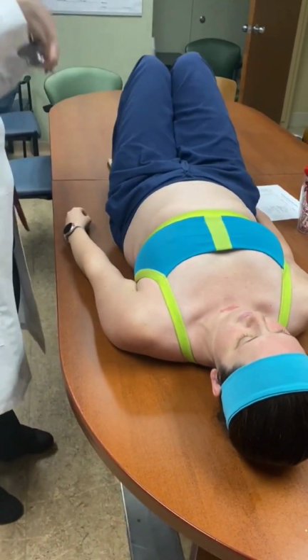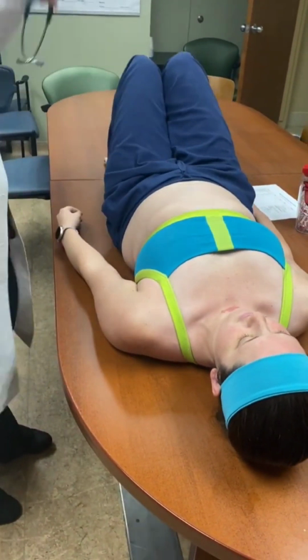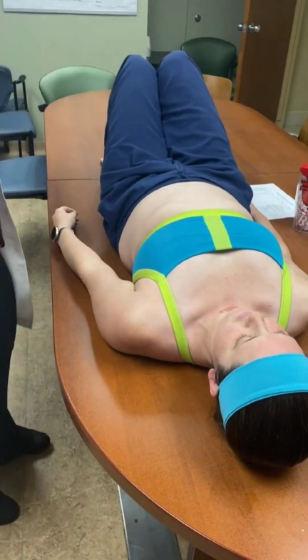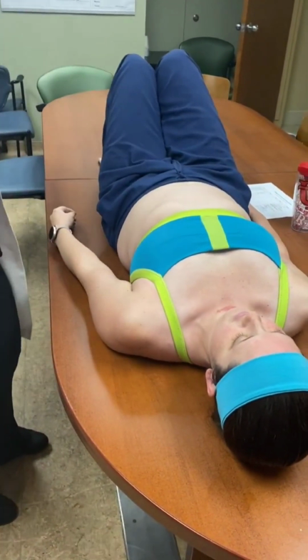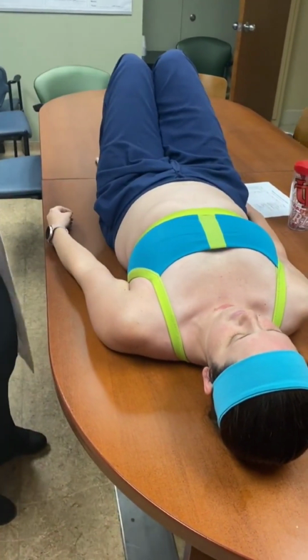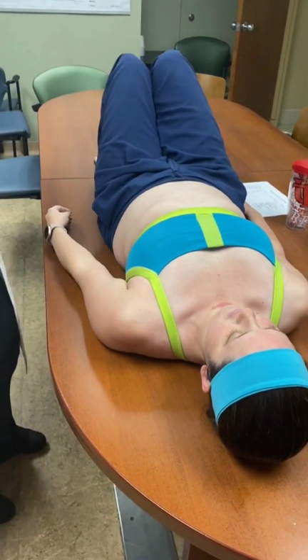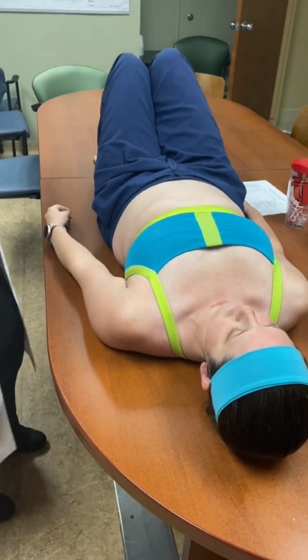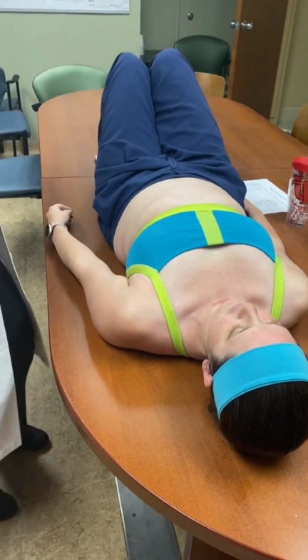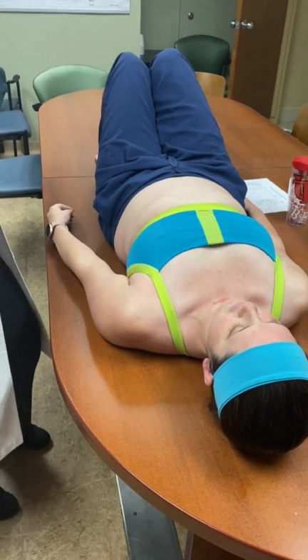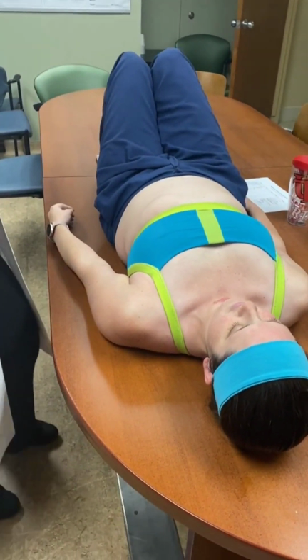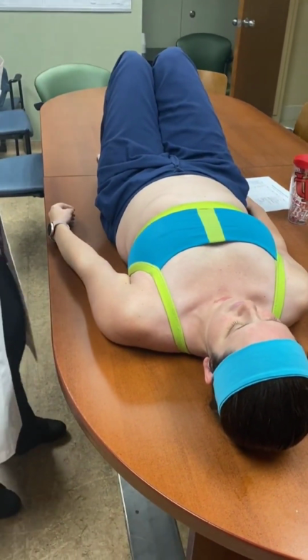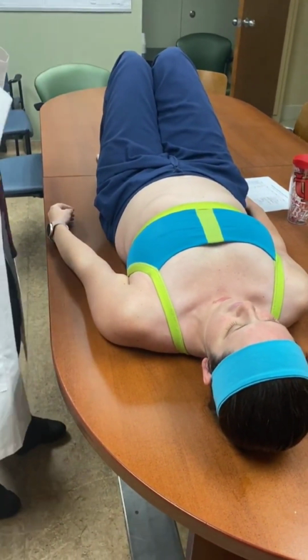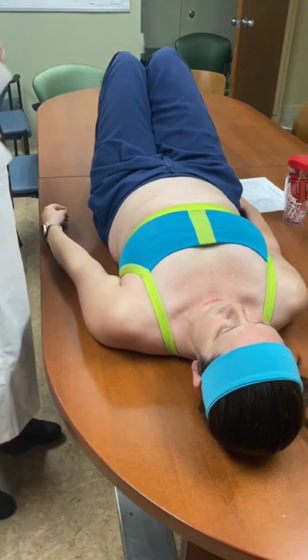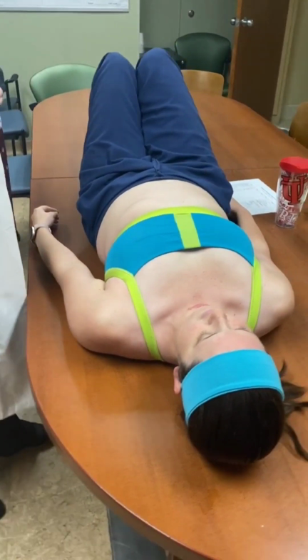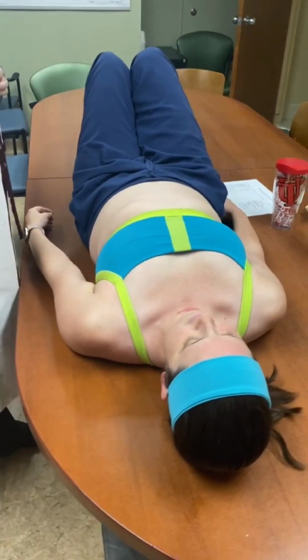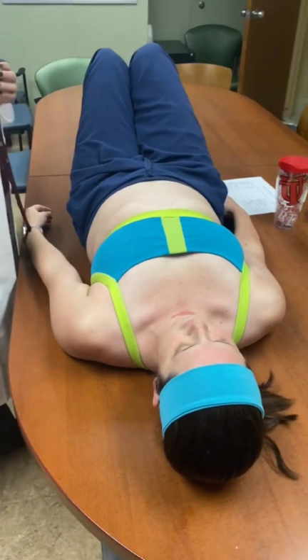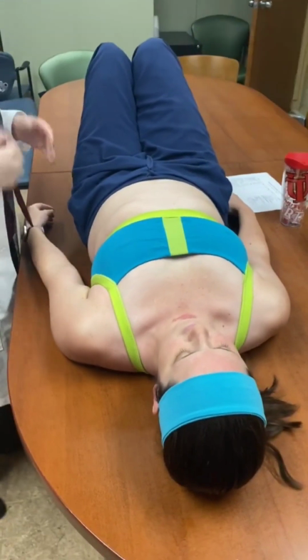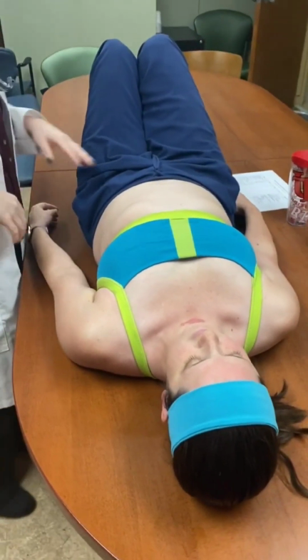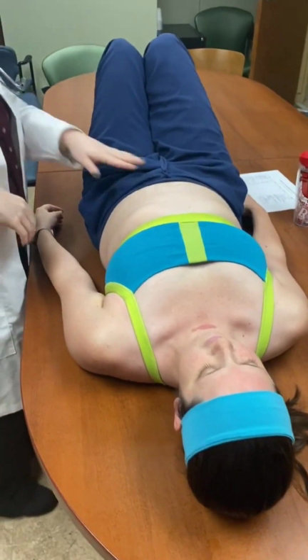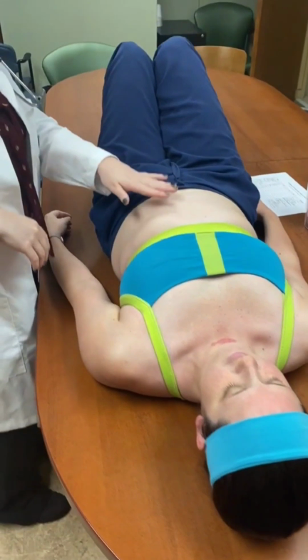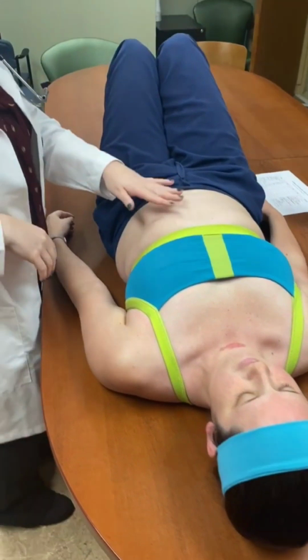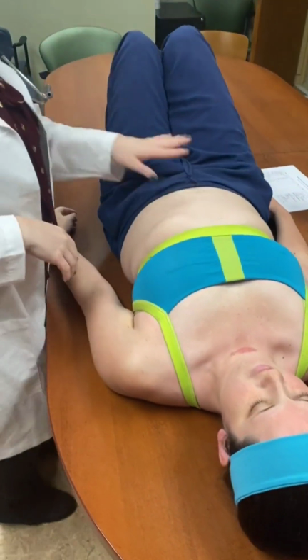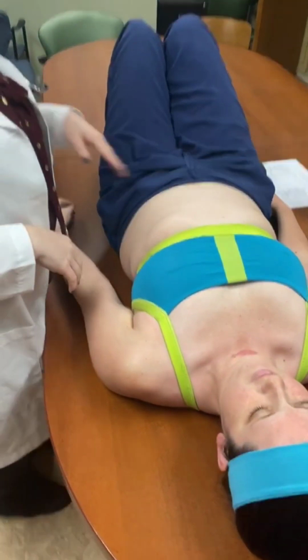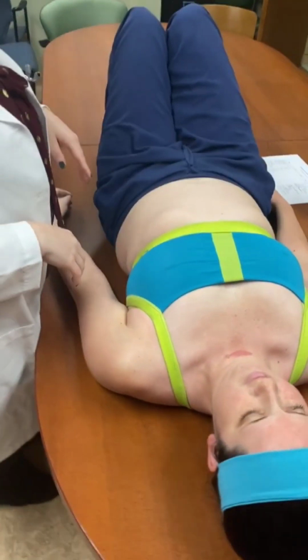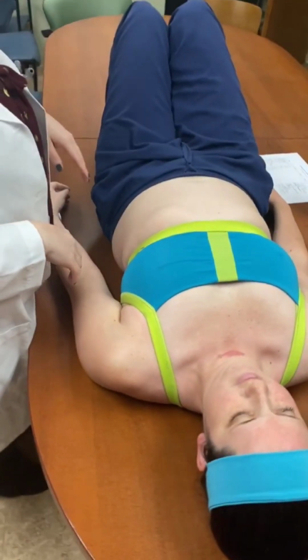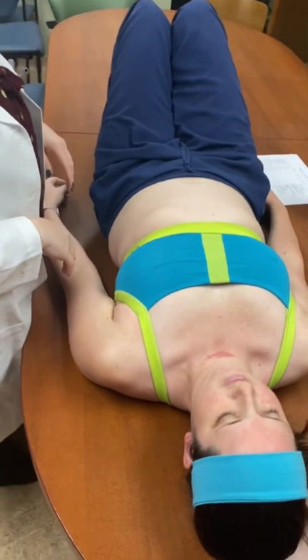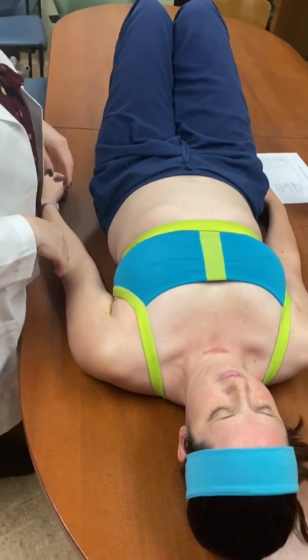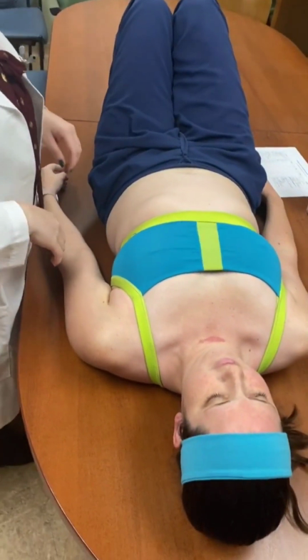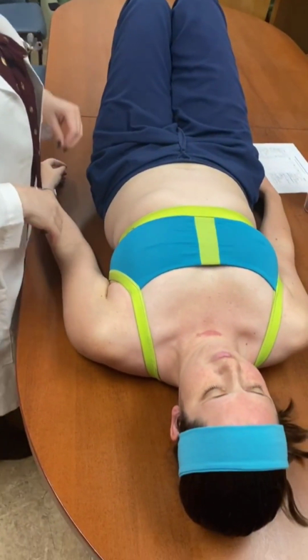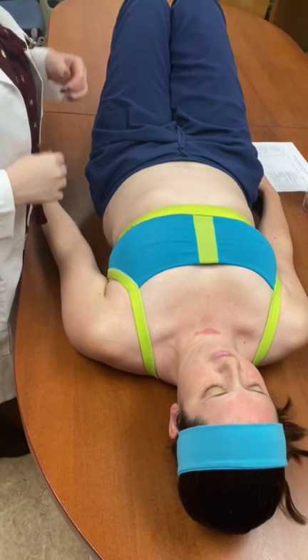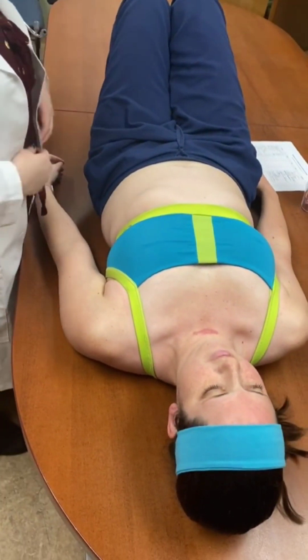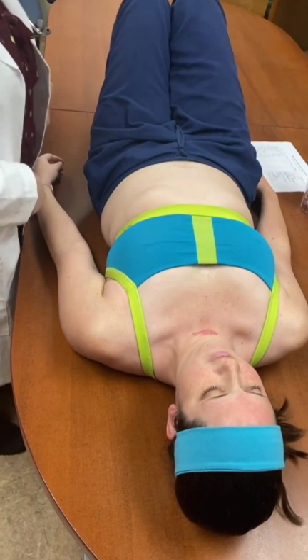I'm going to assess your abdomen and inspect it.